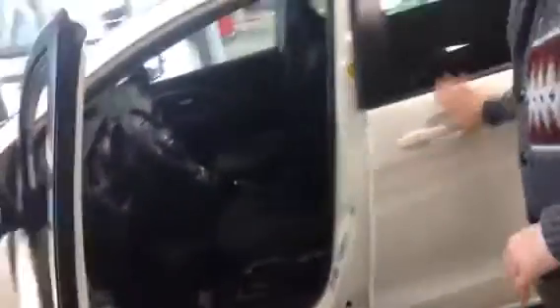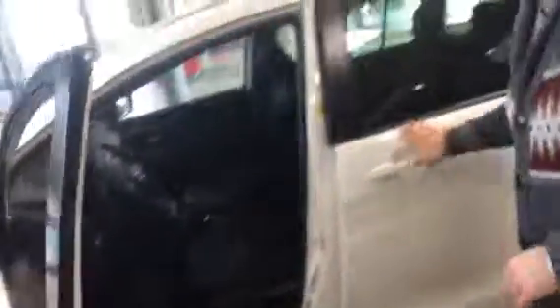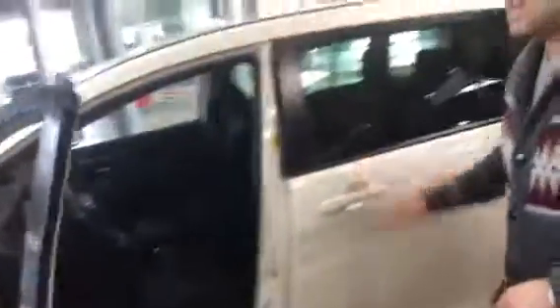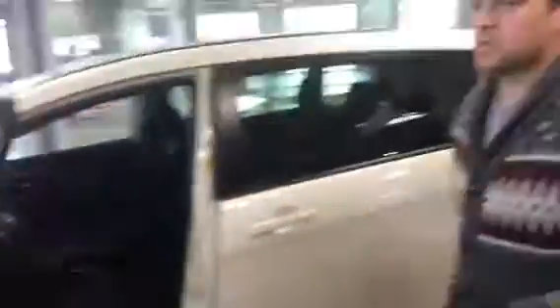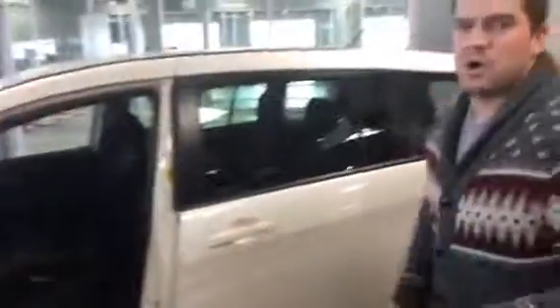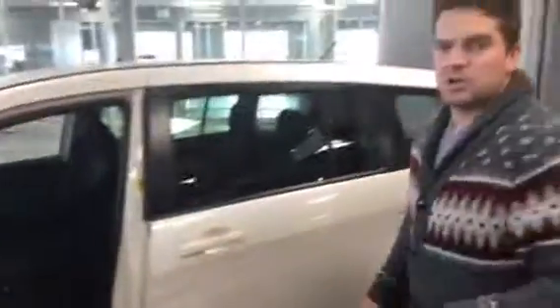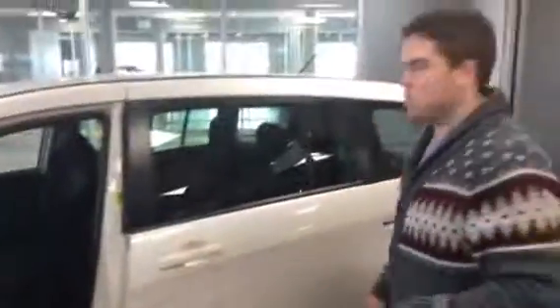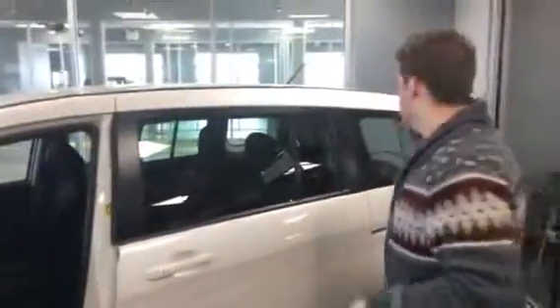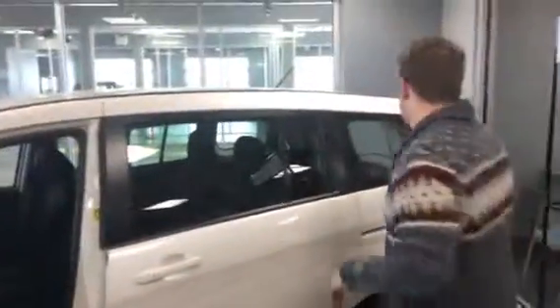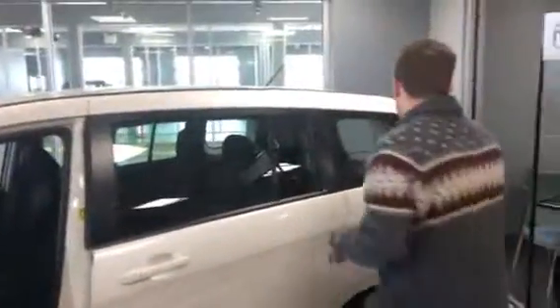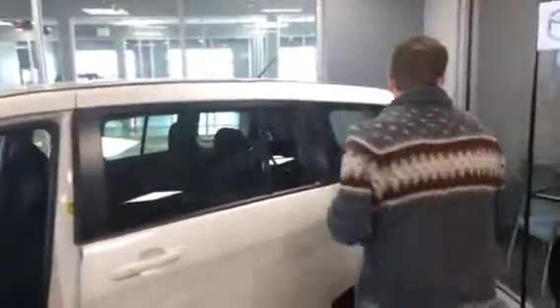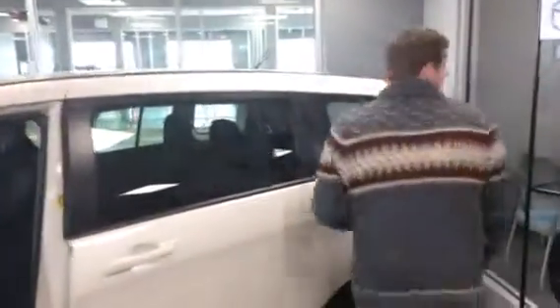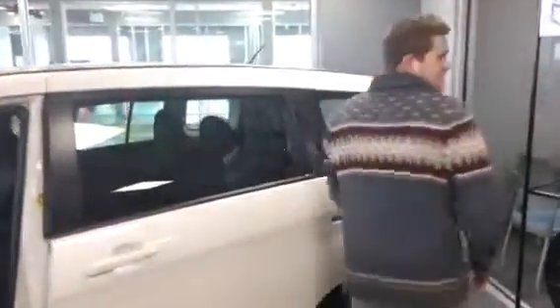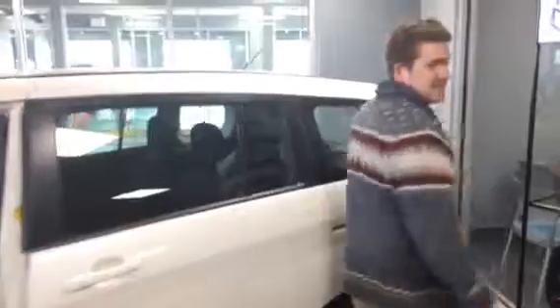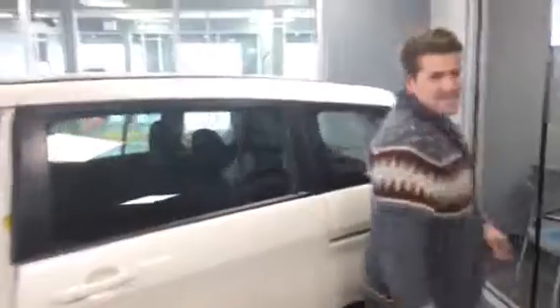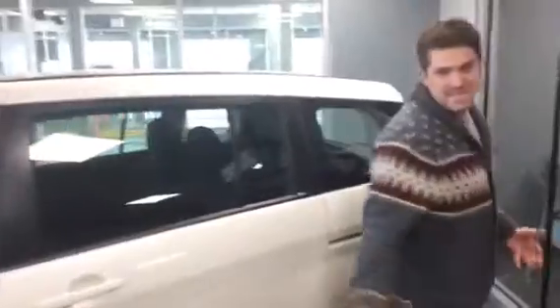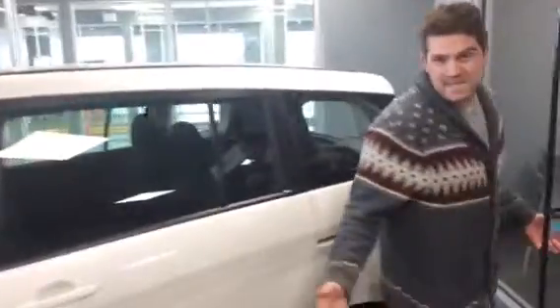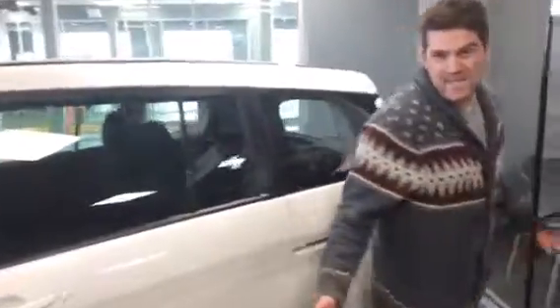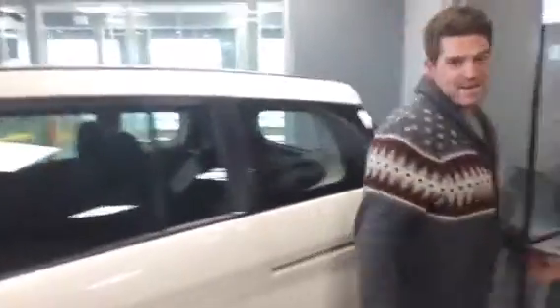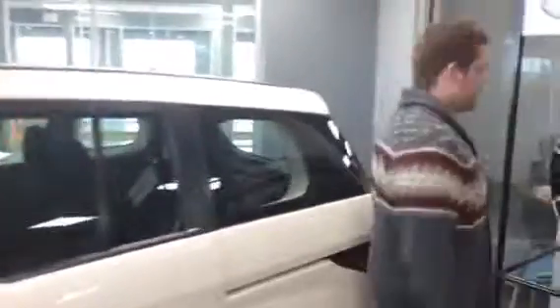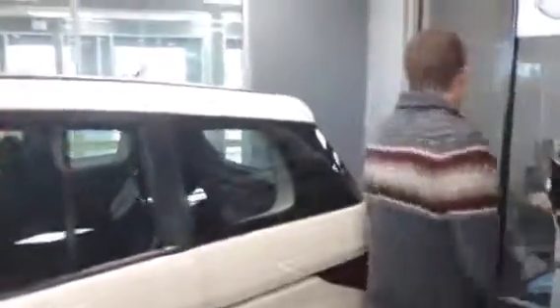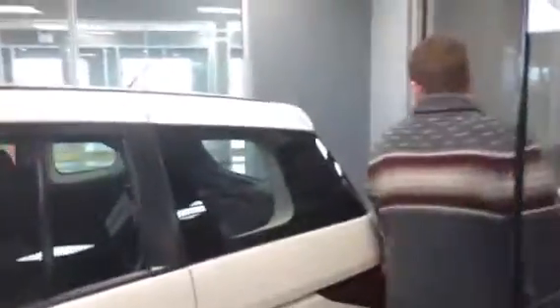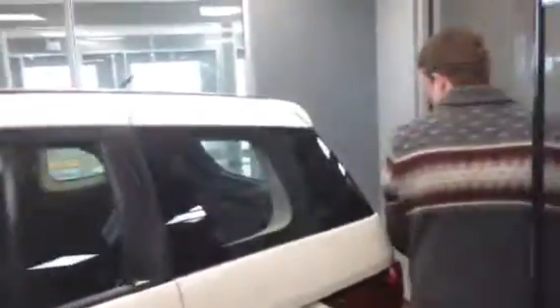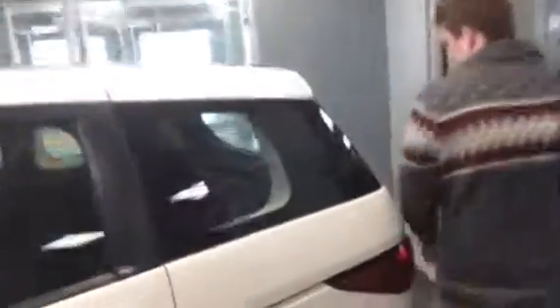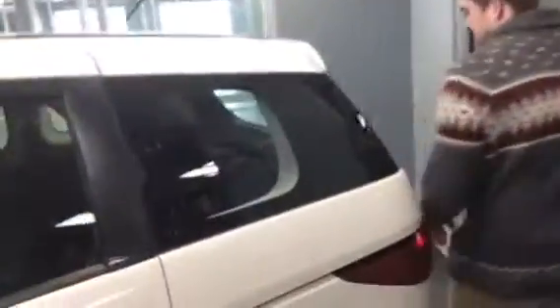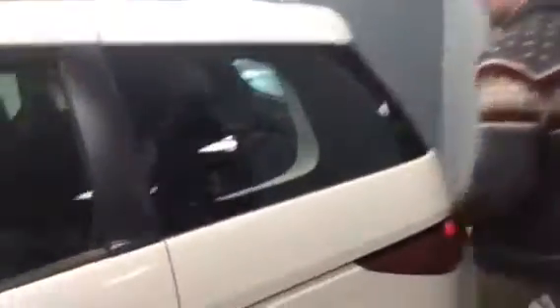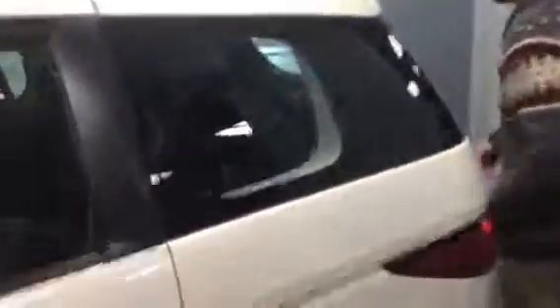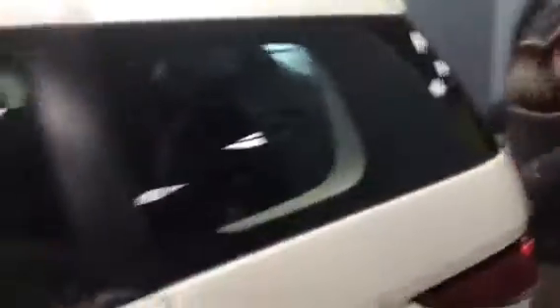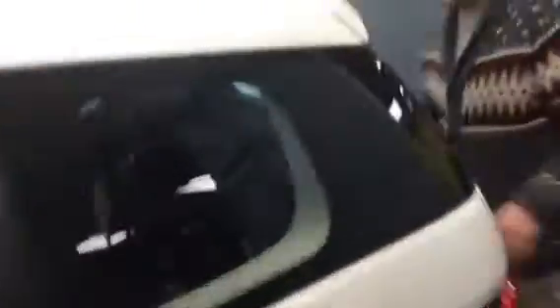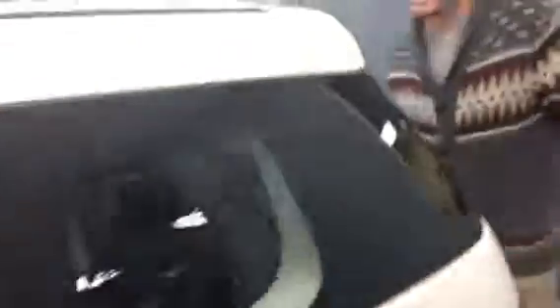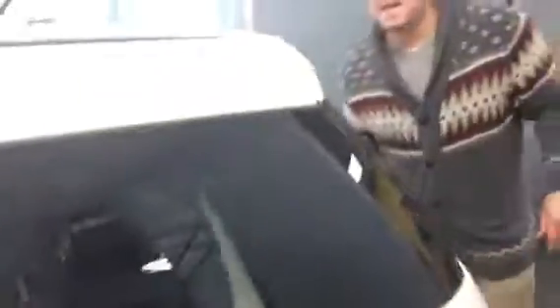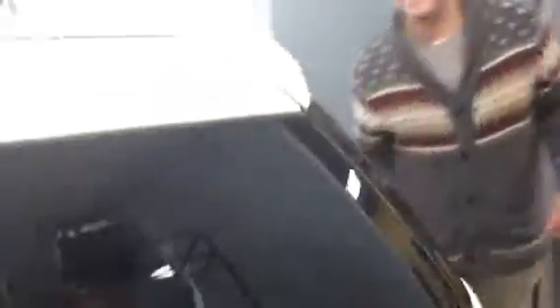Nice and hard close, doesn't sound like a tin can. This vehicle is well put together.